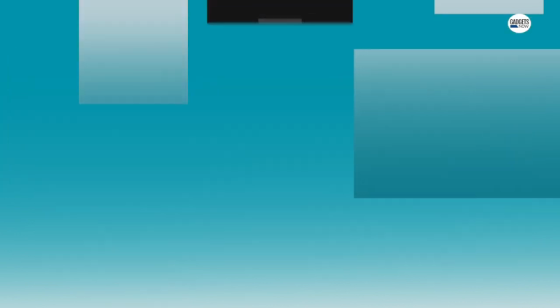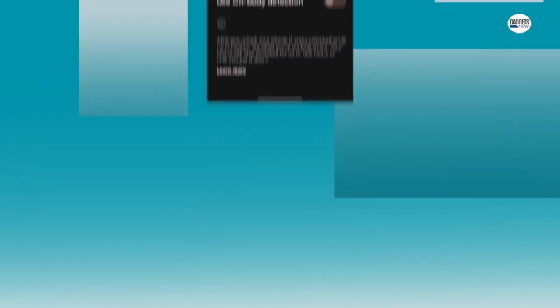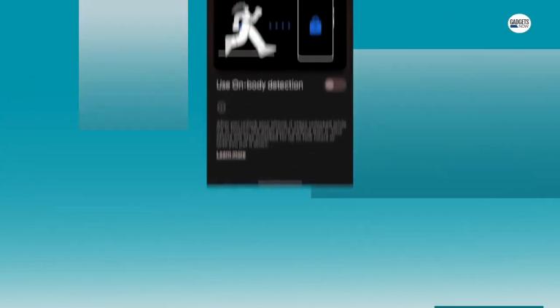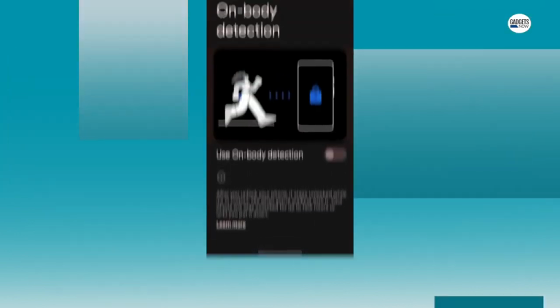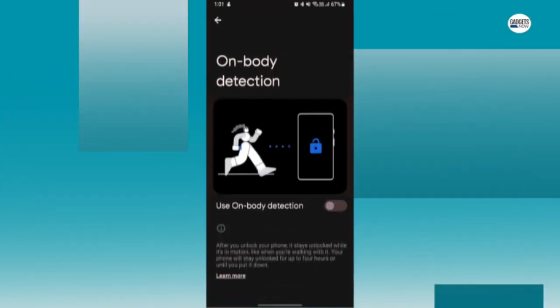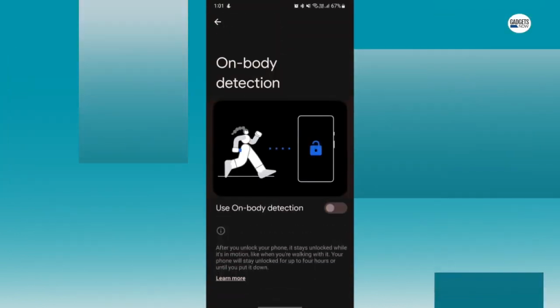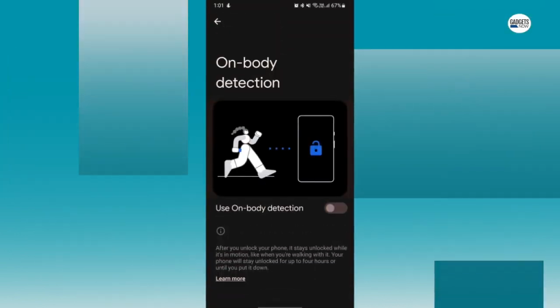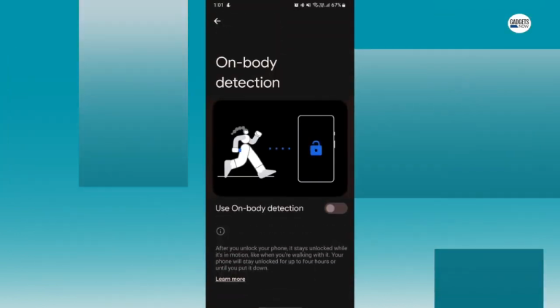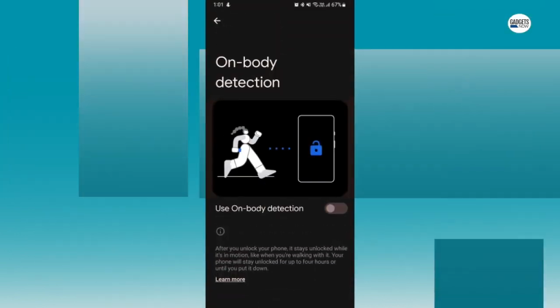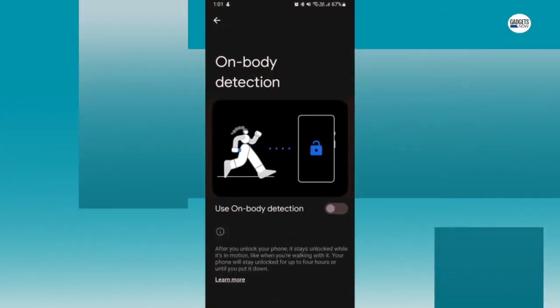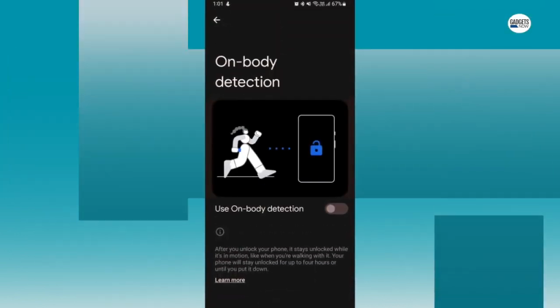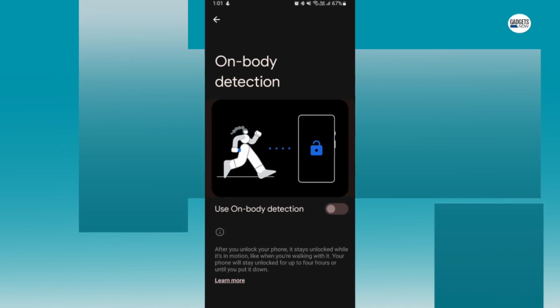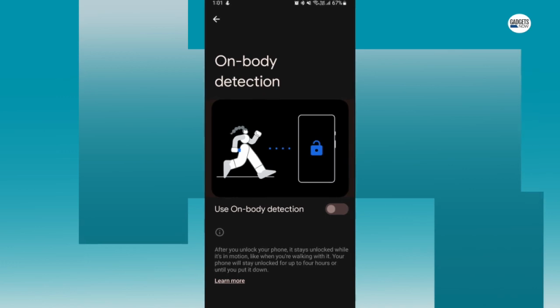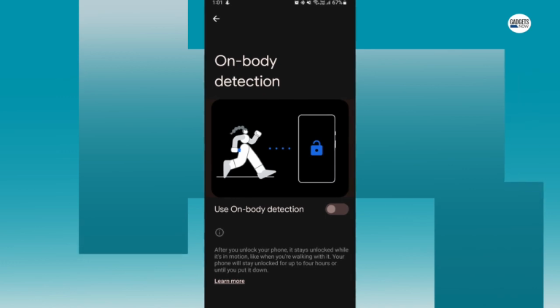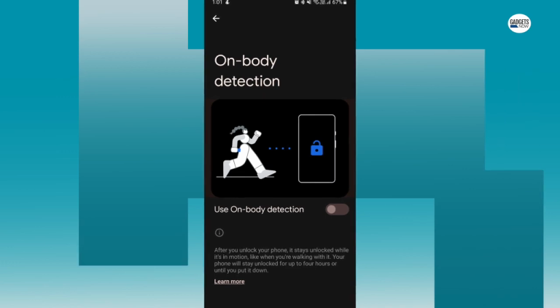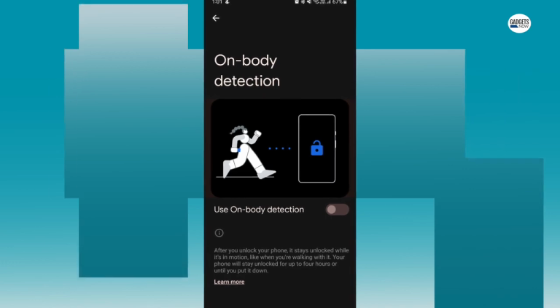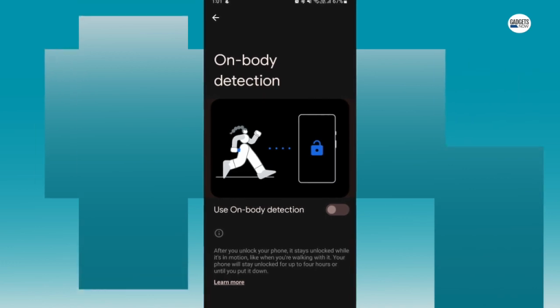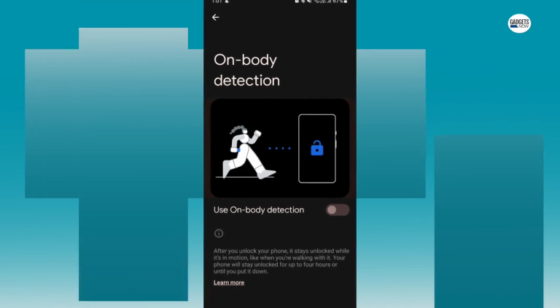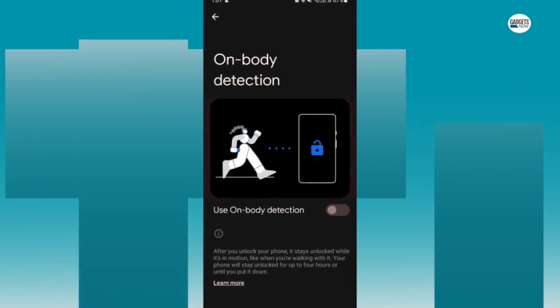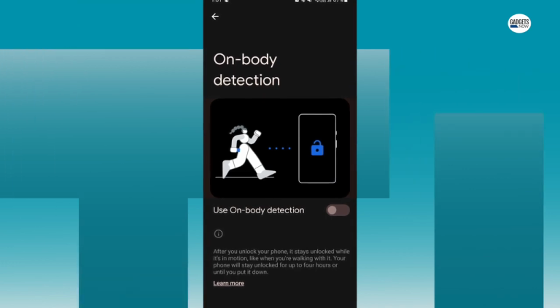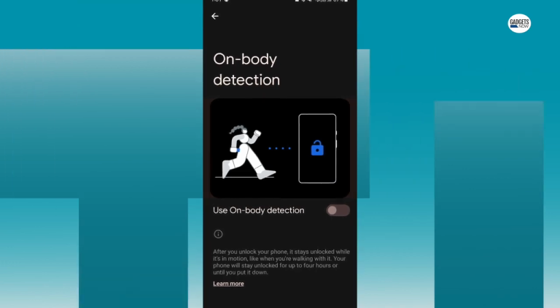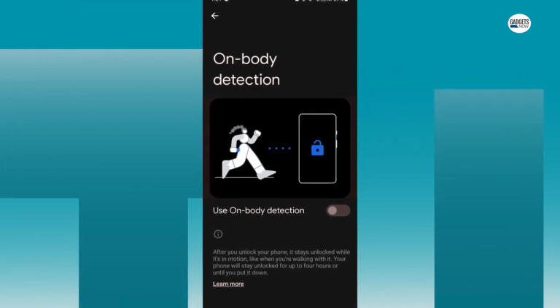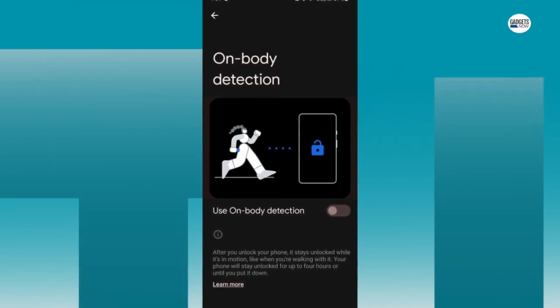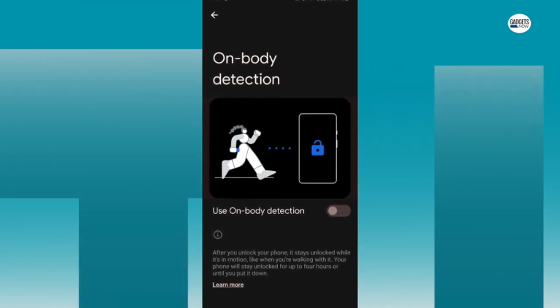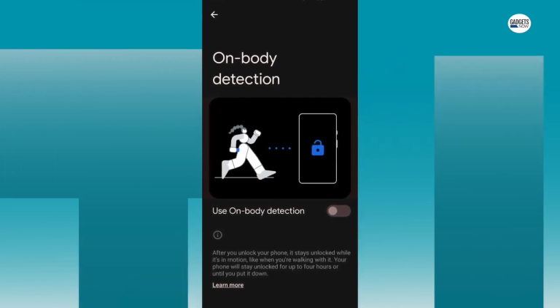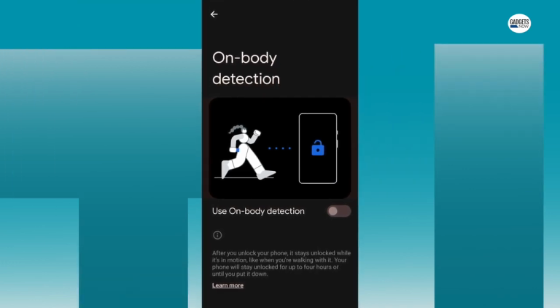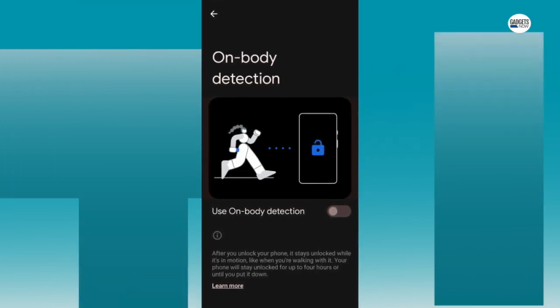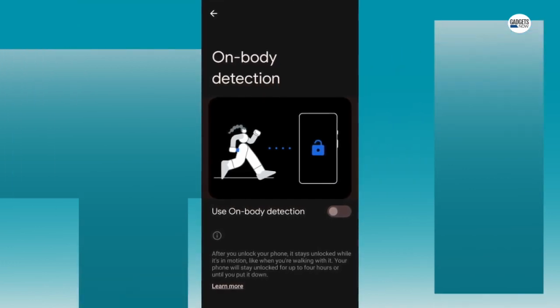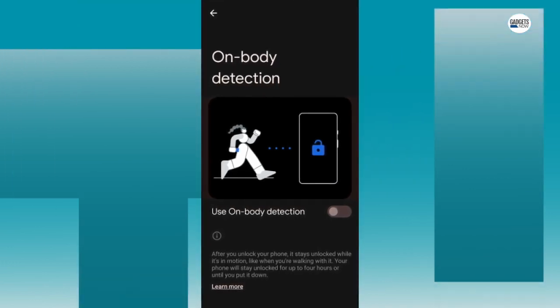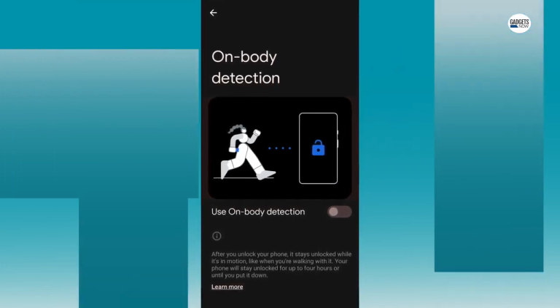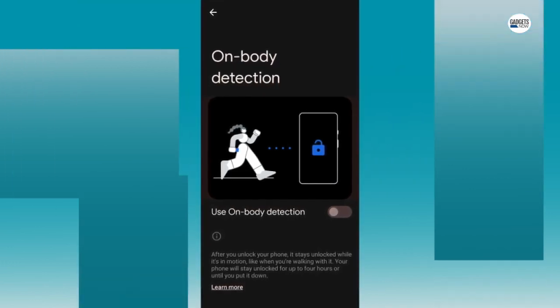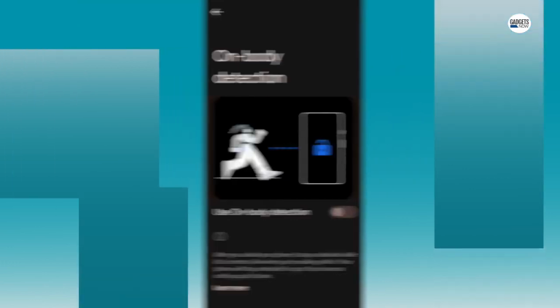The first one is On Body Detection, which detects when you have your device in your hand or pocket and keeps it unlocked.